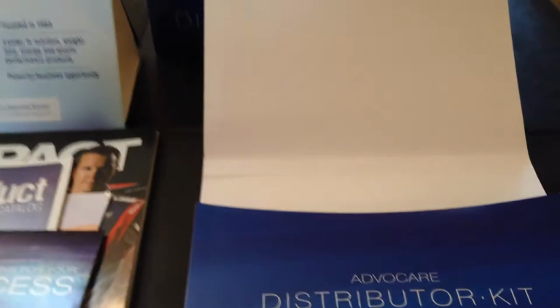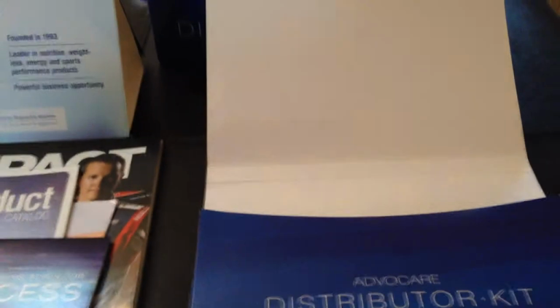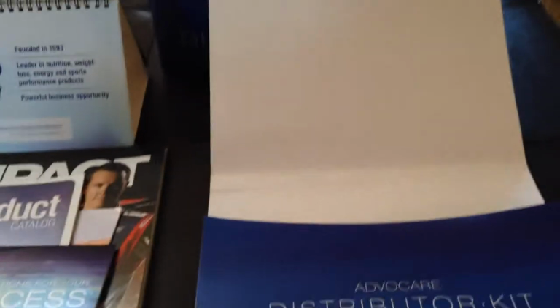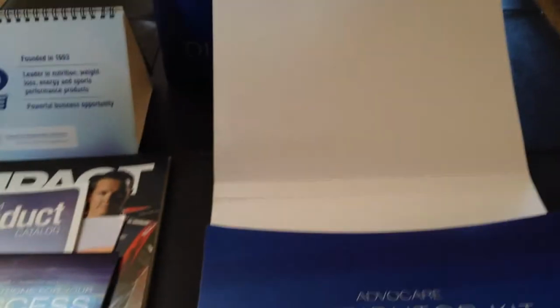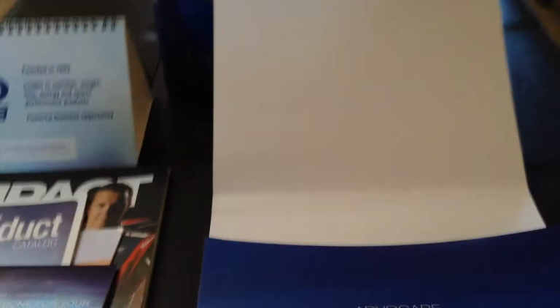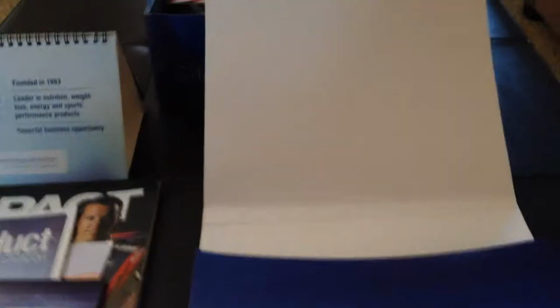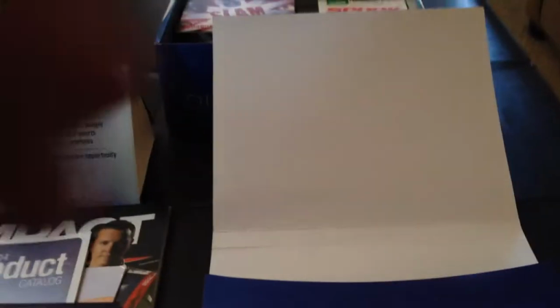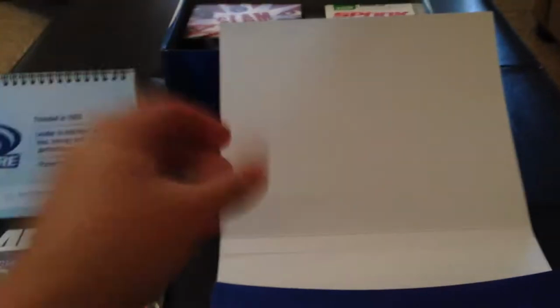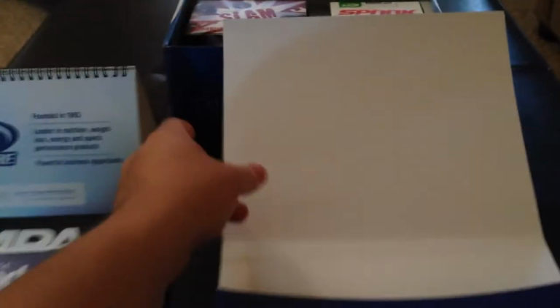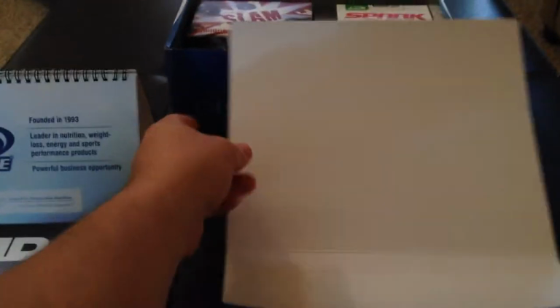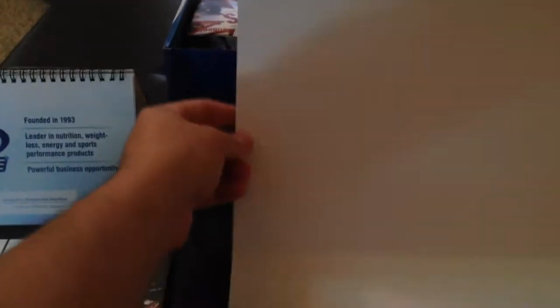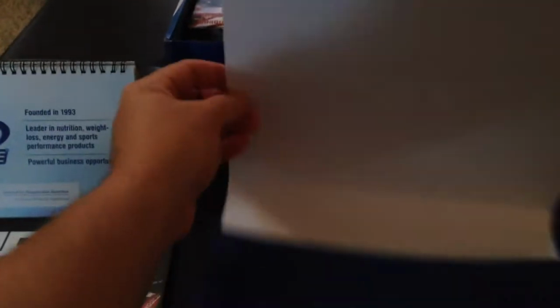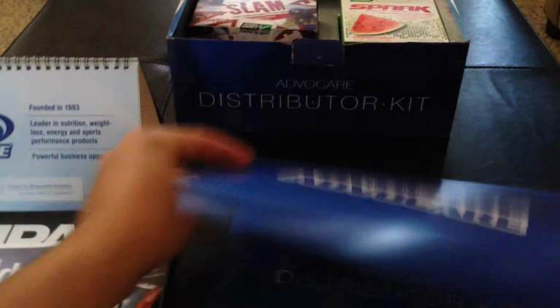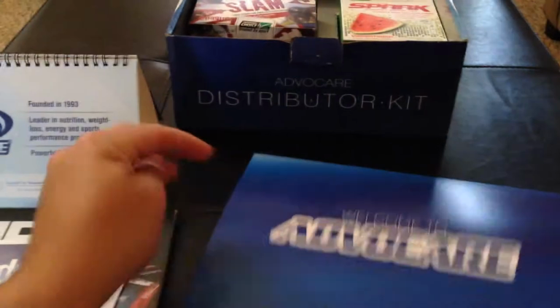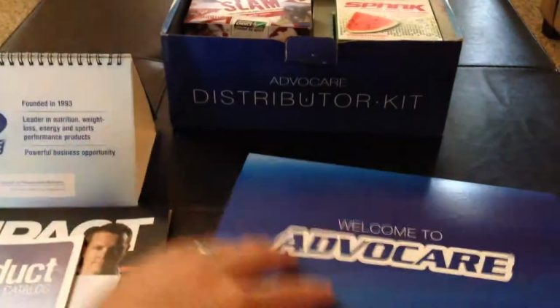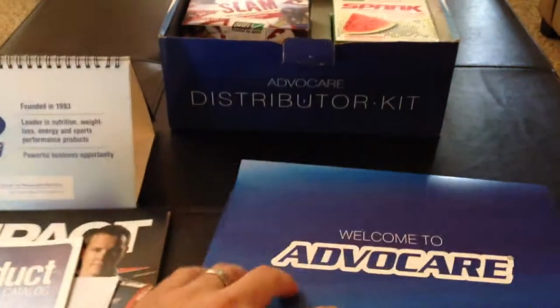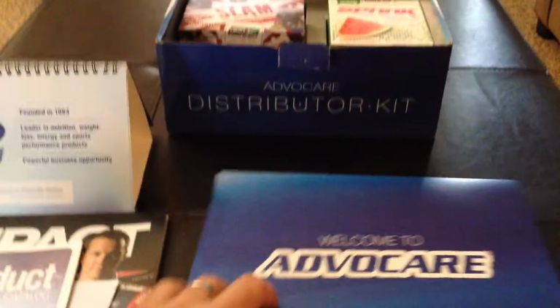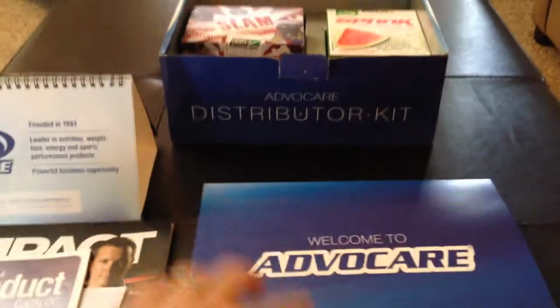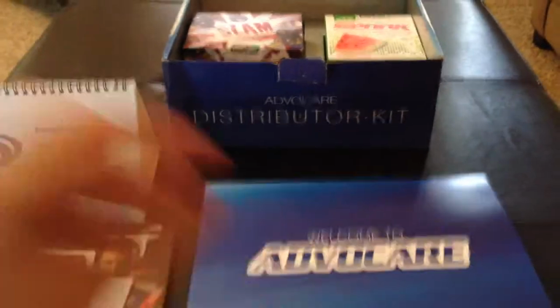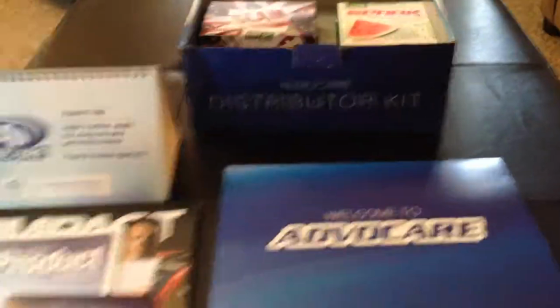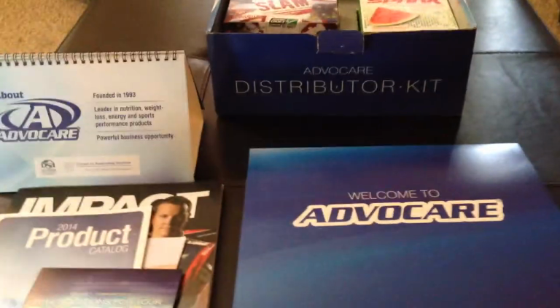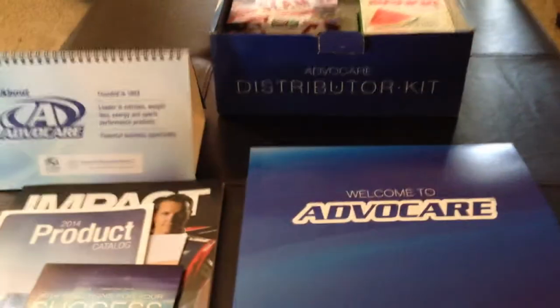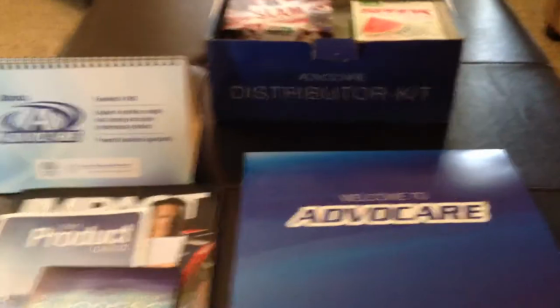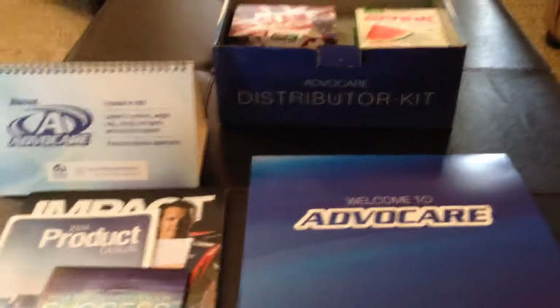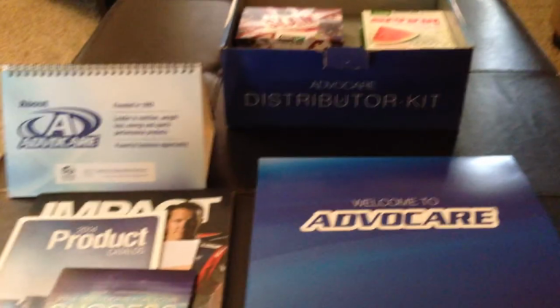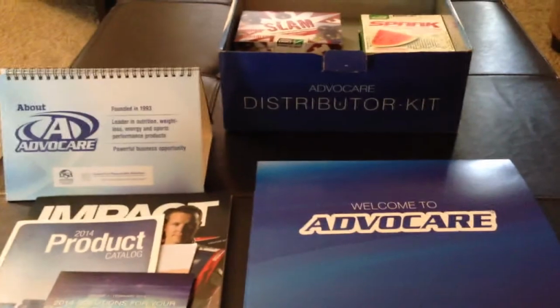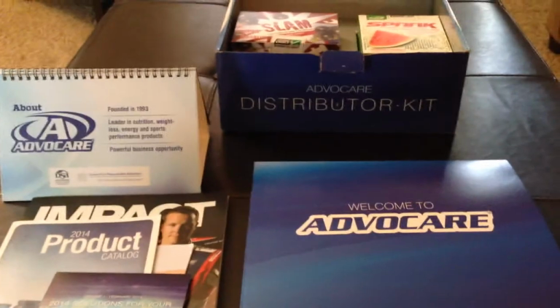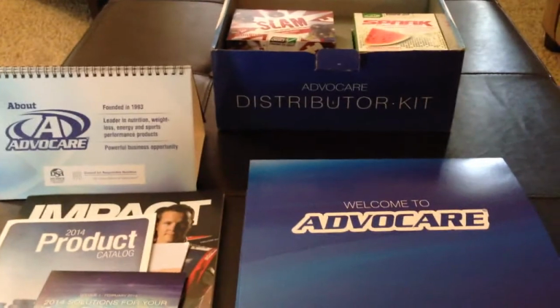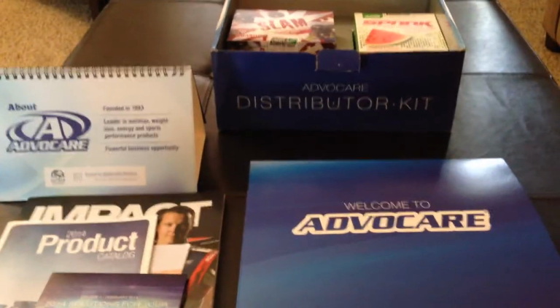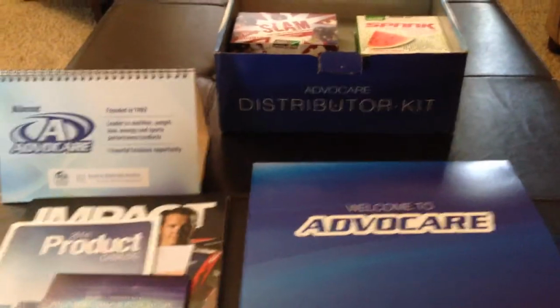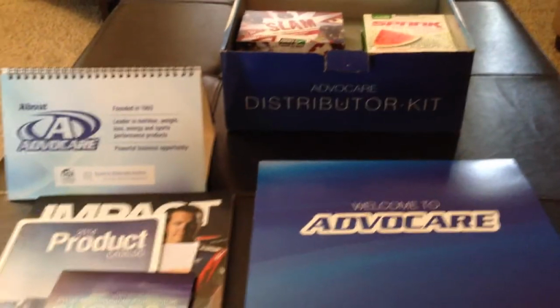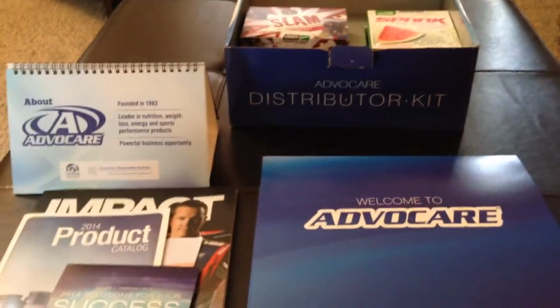So that's the unboxing of the AdvoCare distributor kit. Have a nice day.